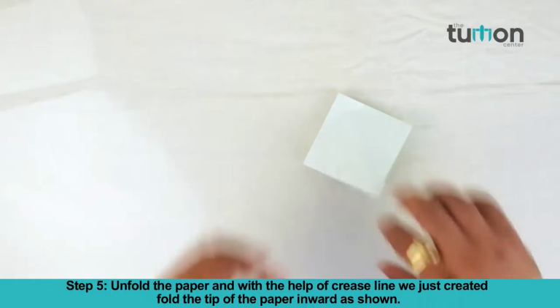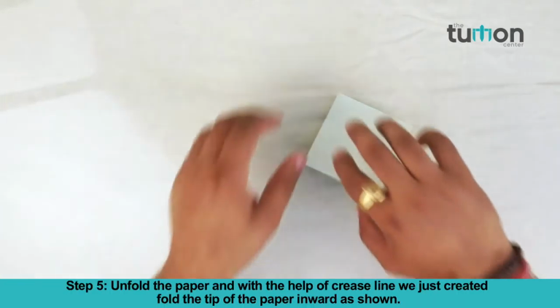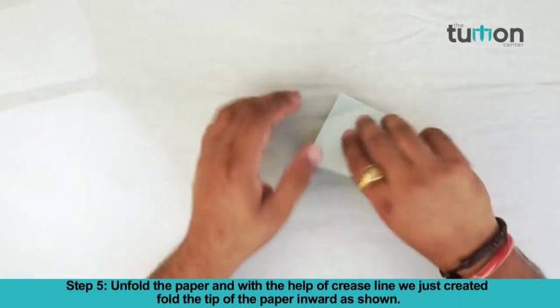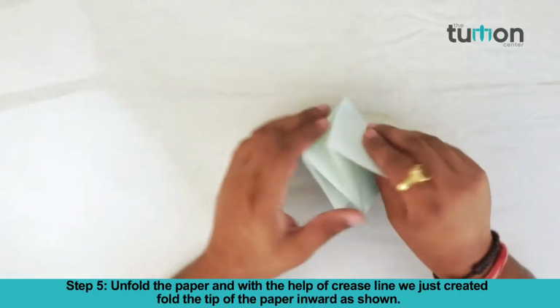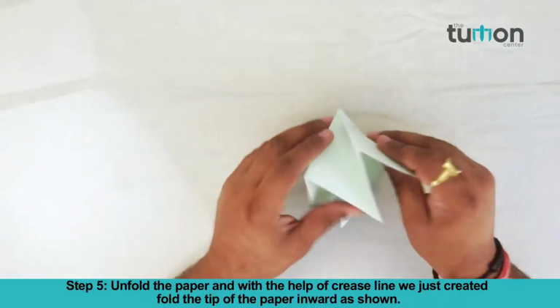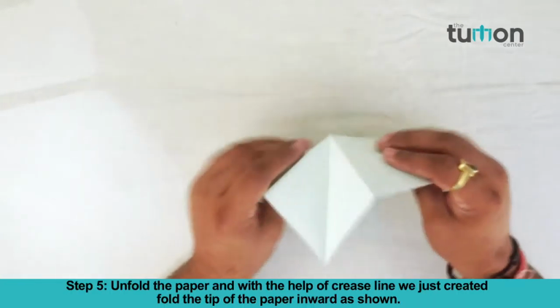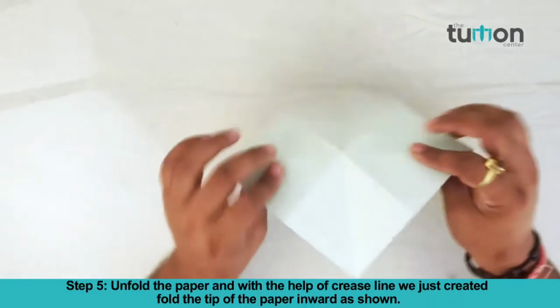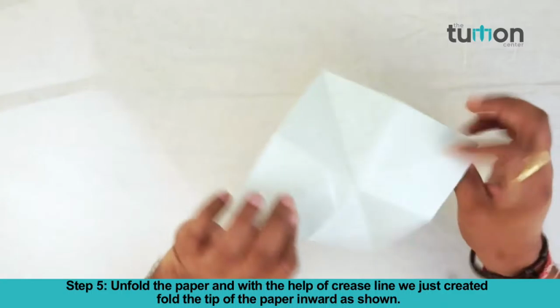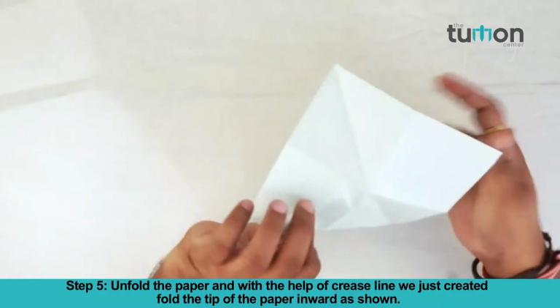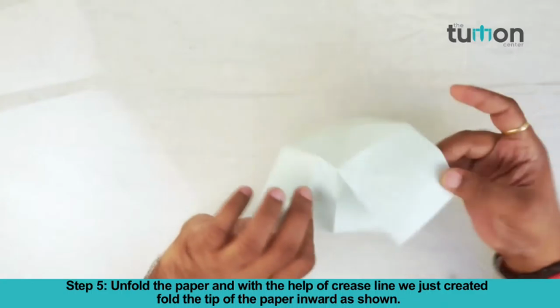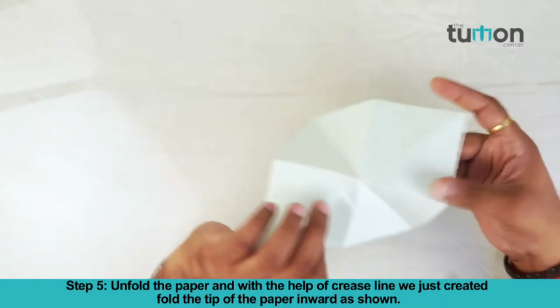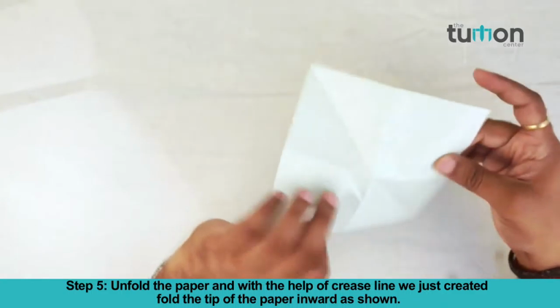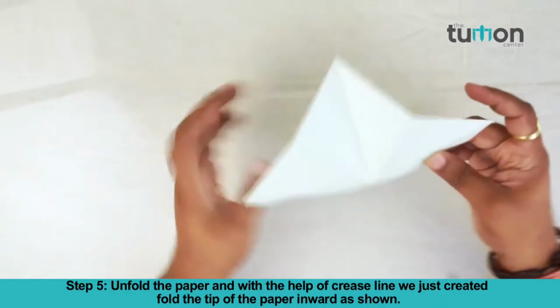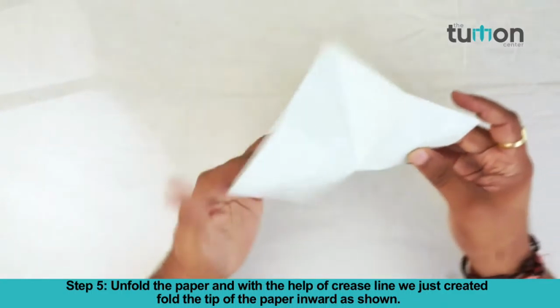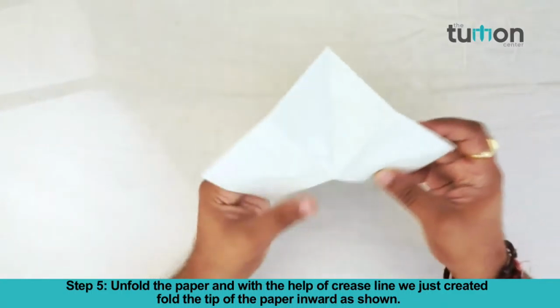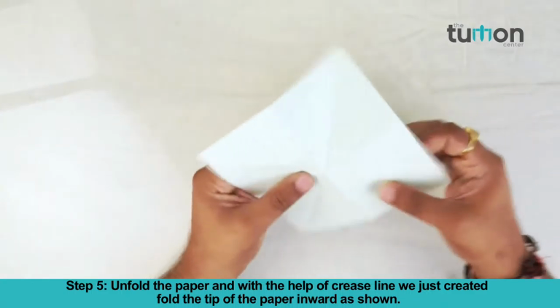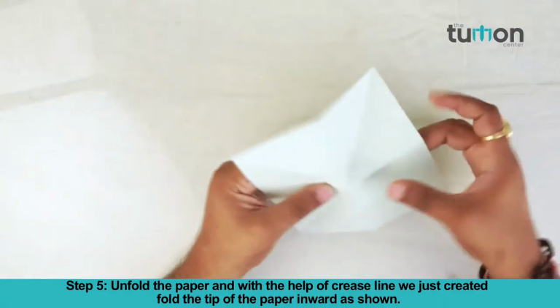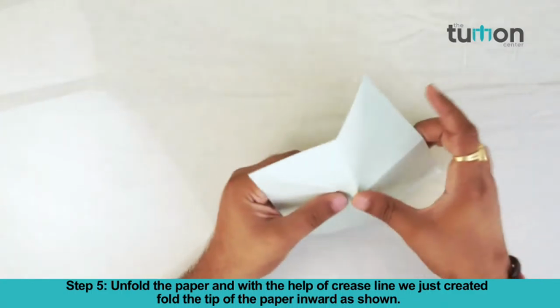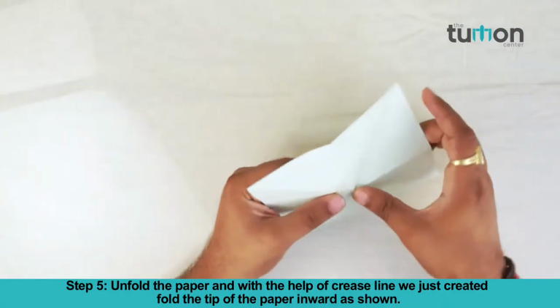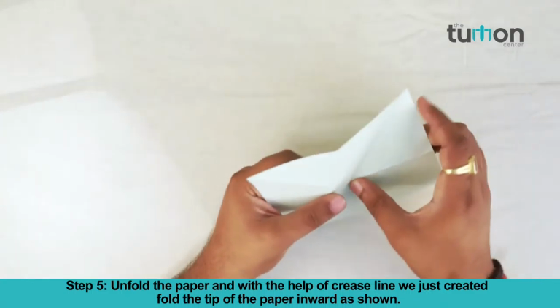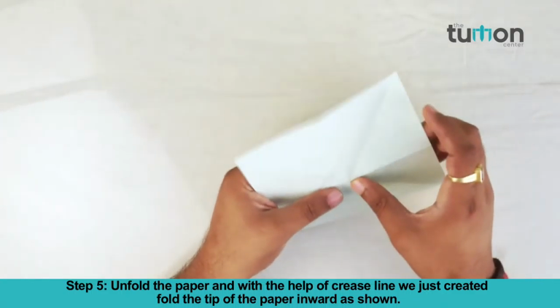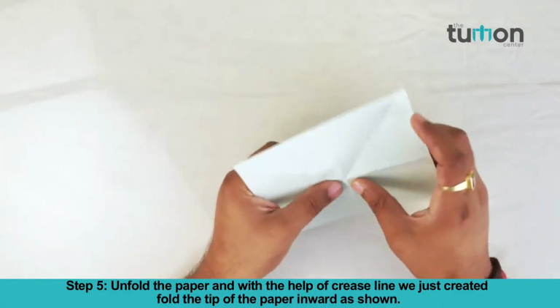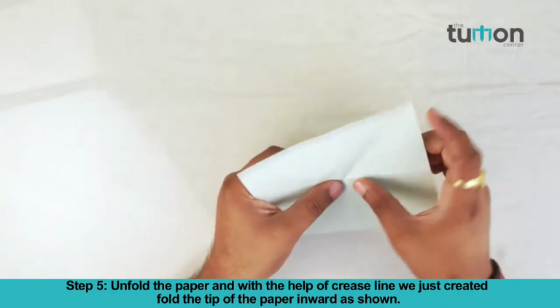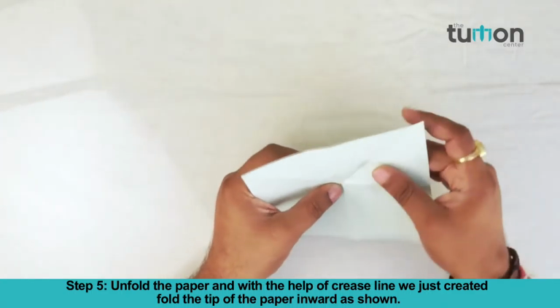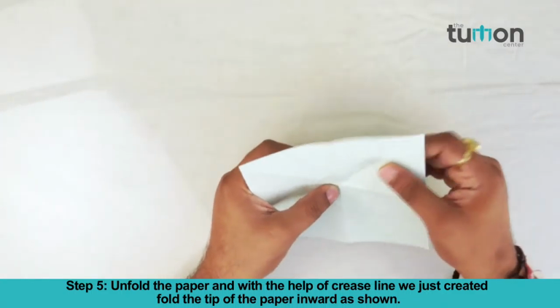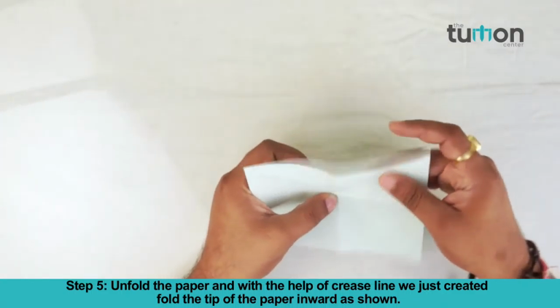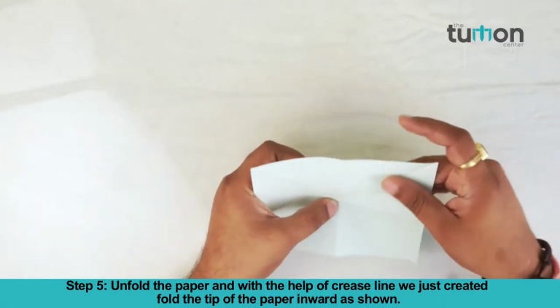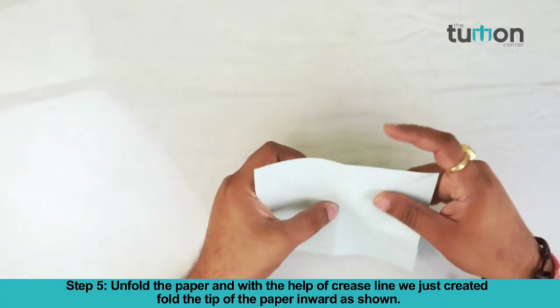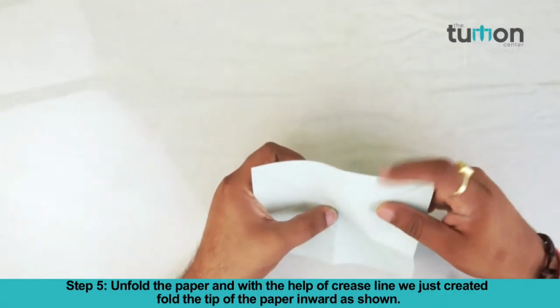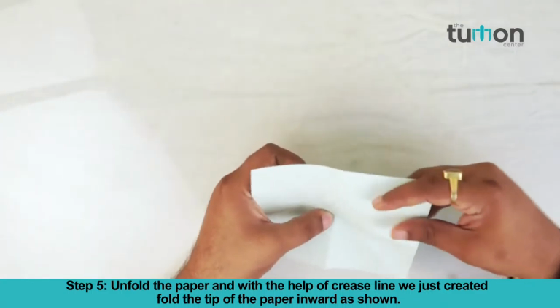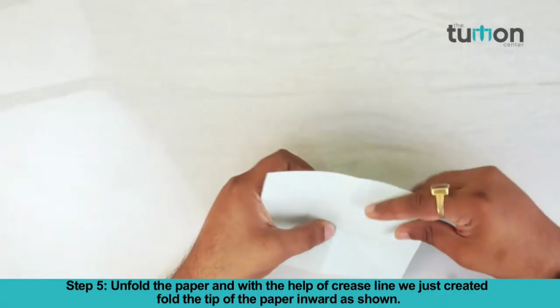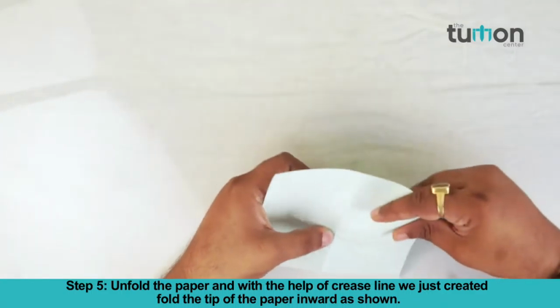Unfold the paper and with the help of the creased line we just created, fold the tip of the paper inward as shown.